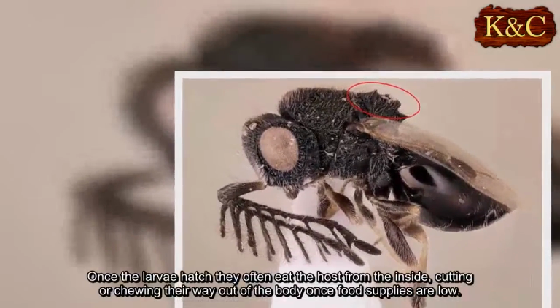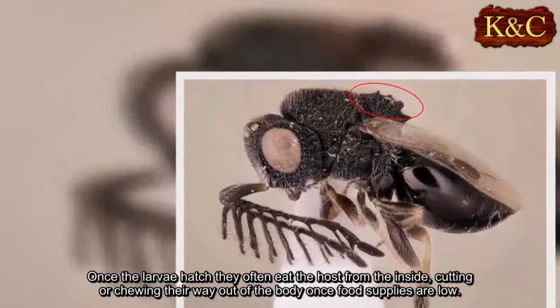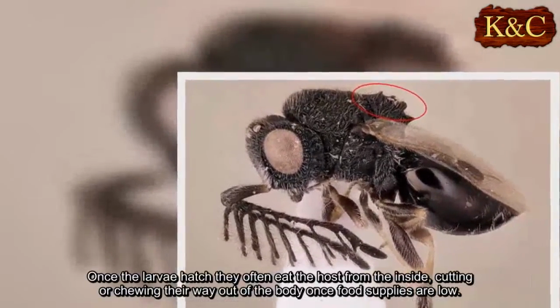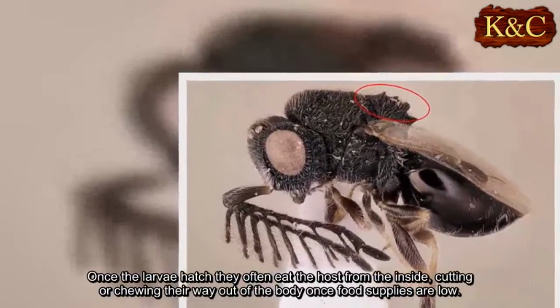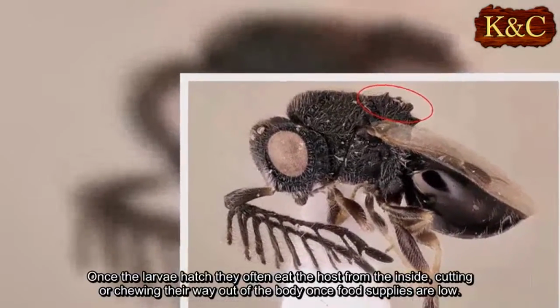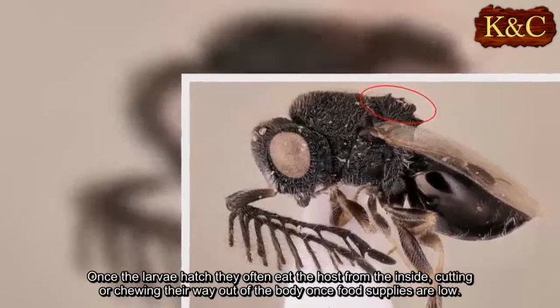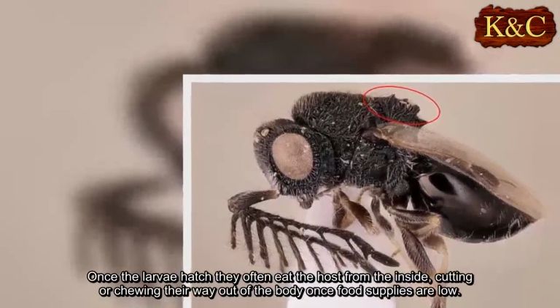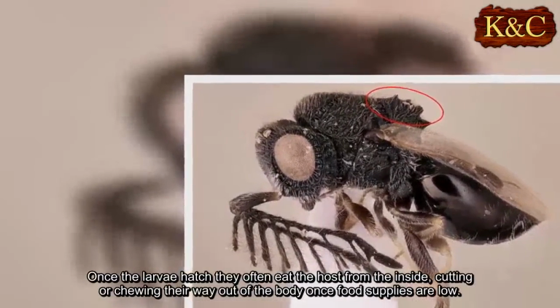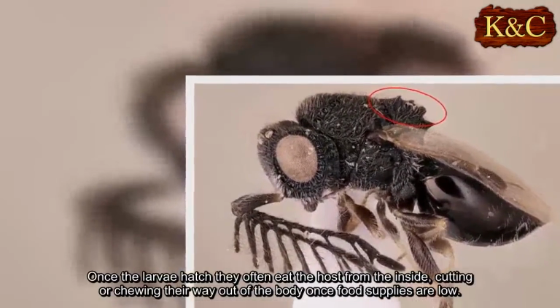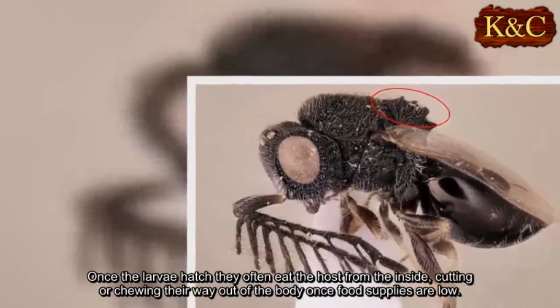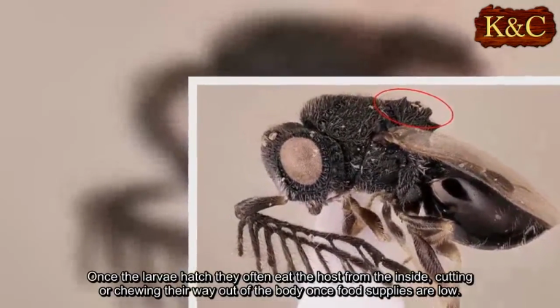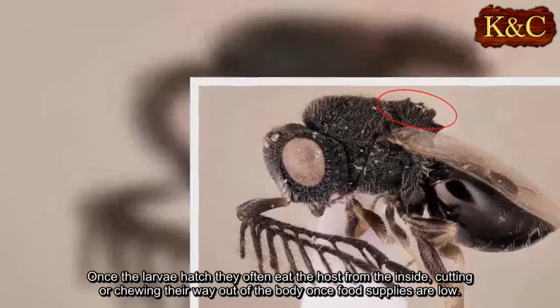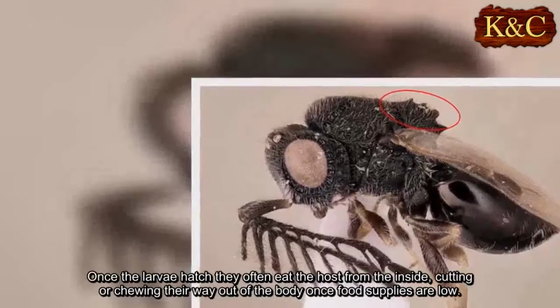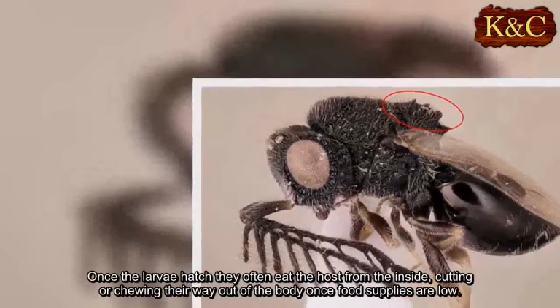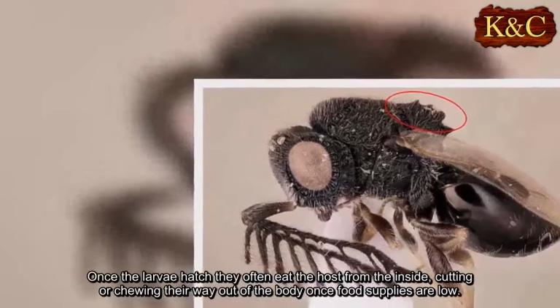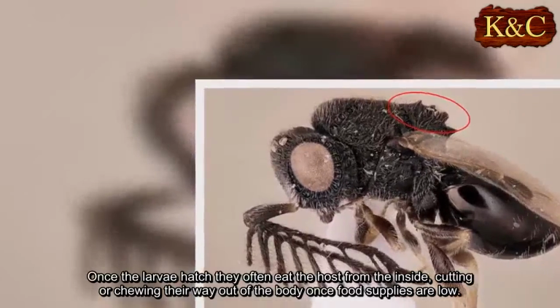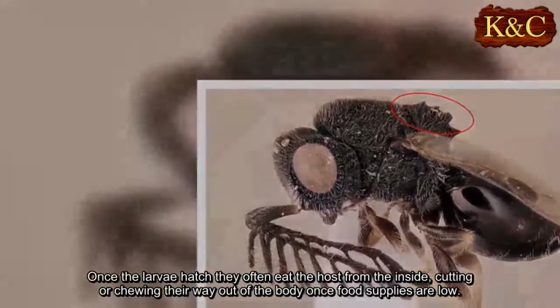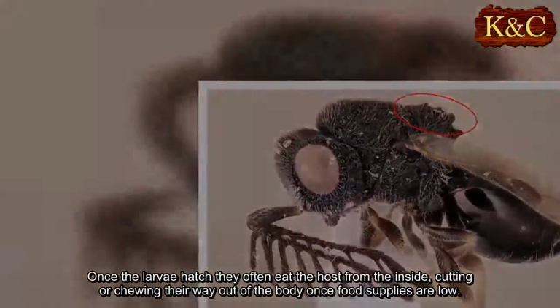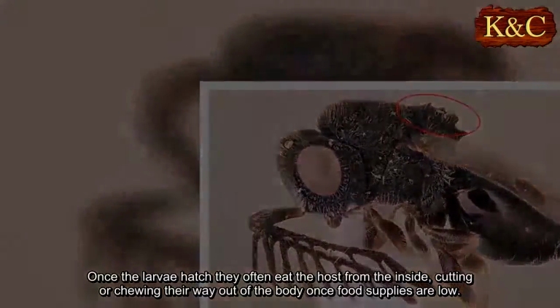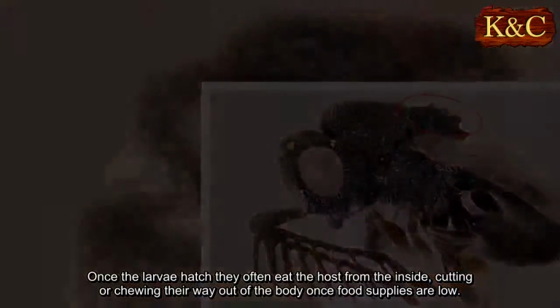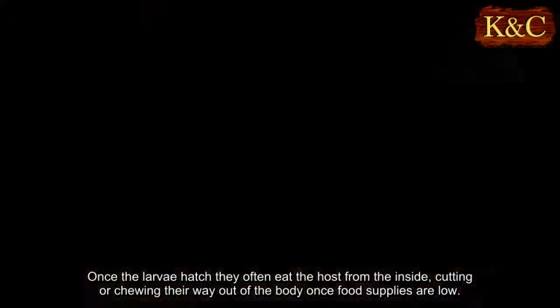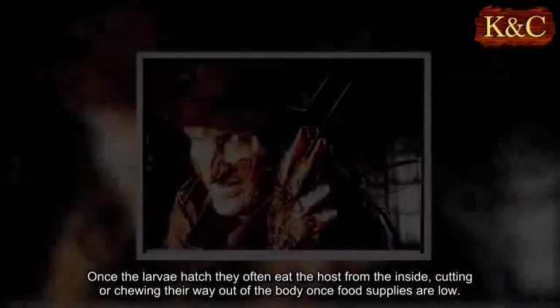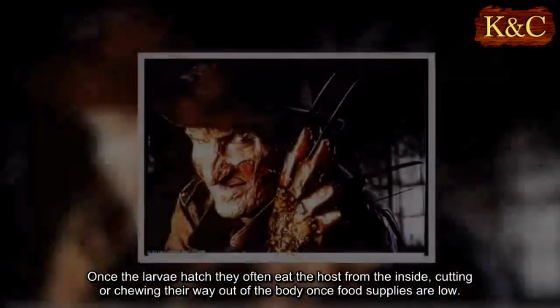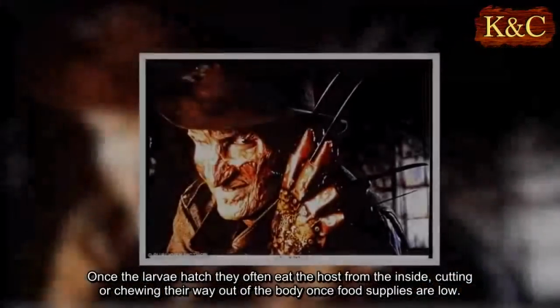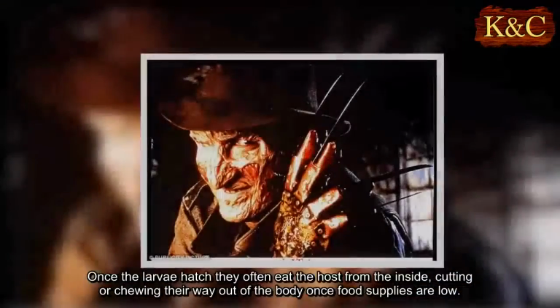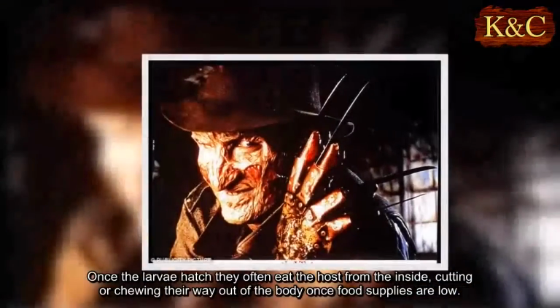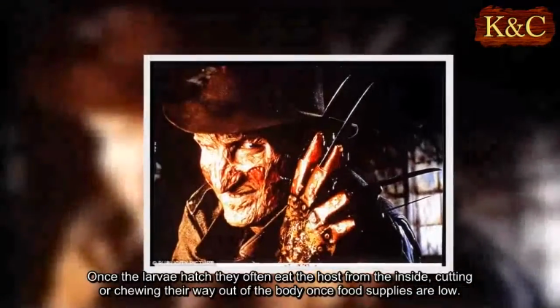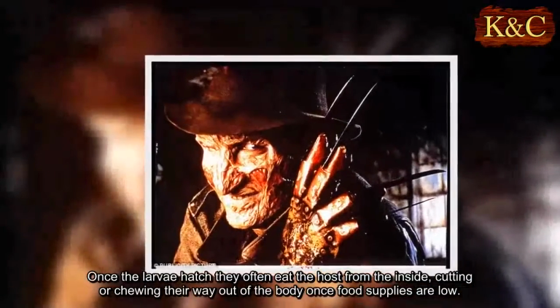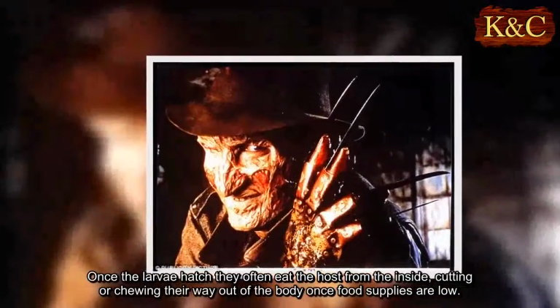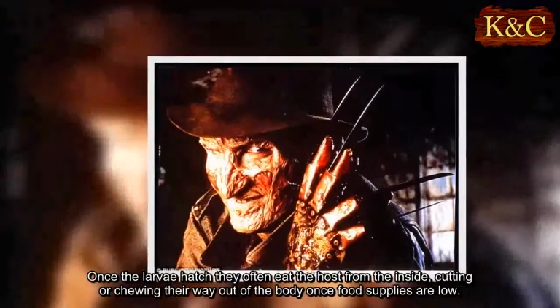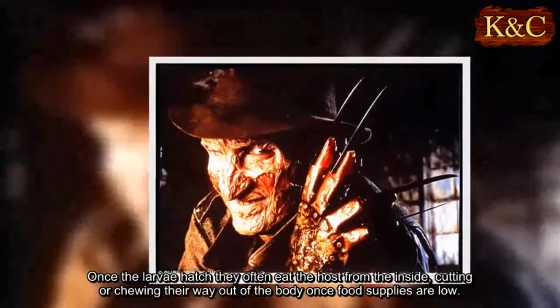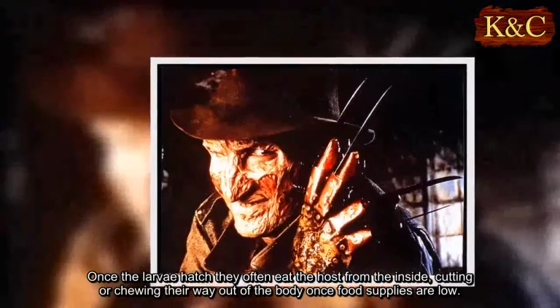Once the larvae hatch, they often eat the host from the inside, cutting or chewing their way out of the body once food supplies are low.